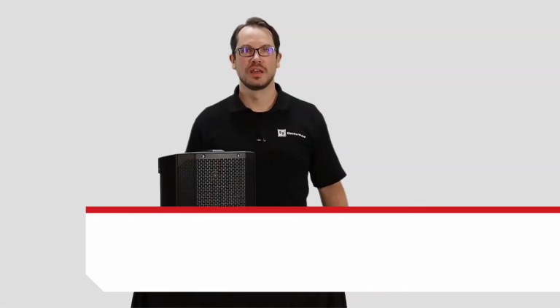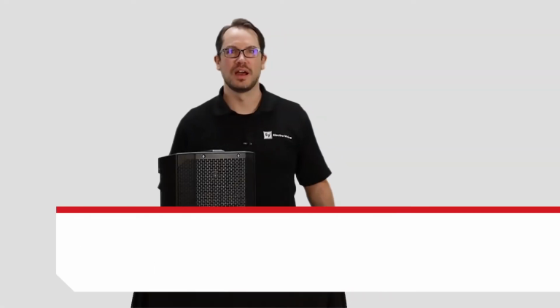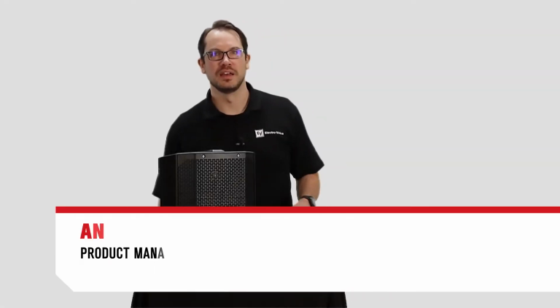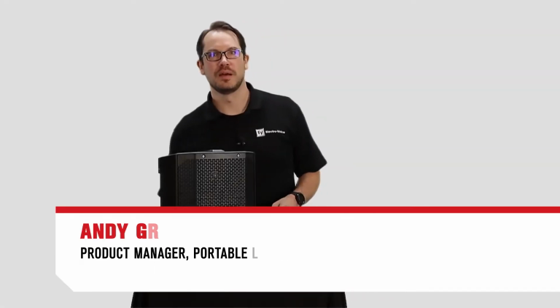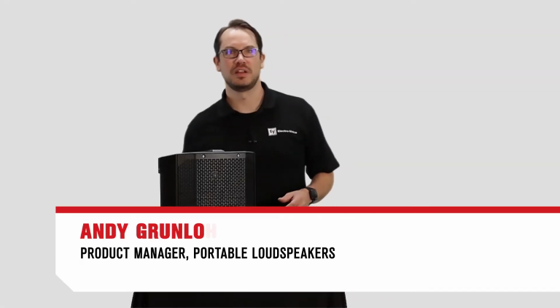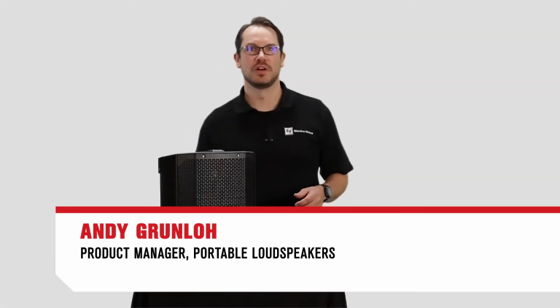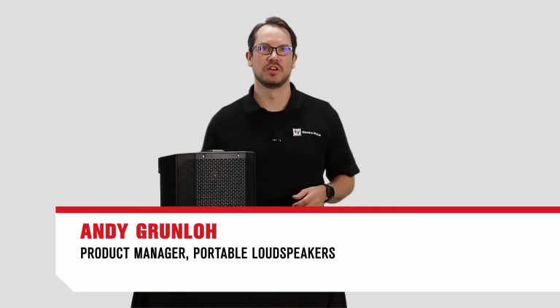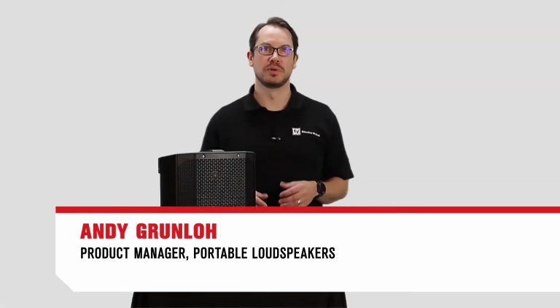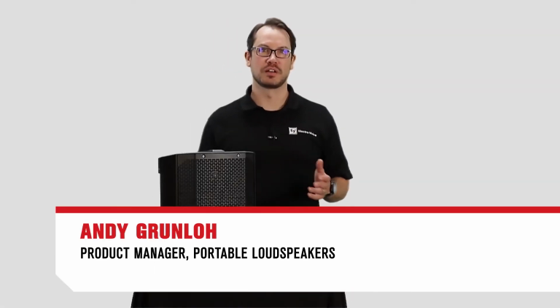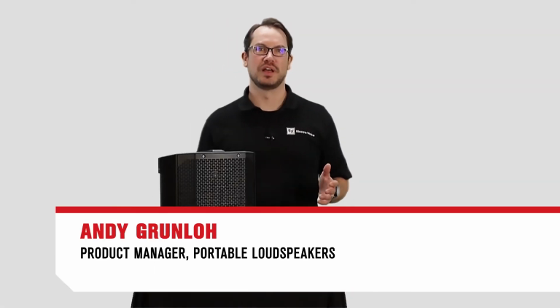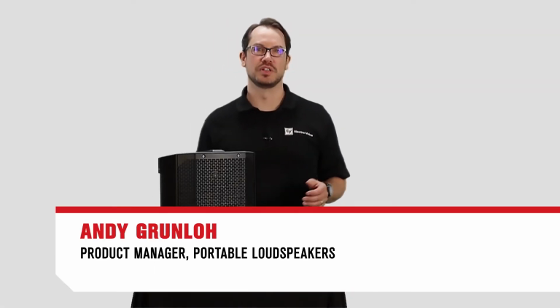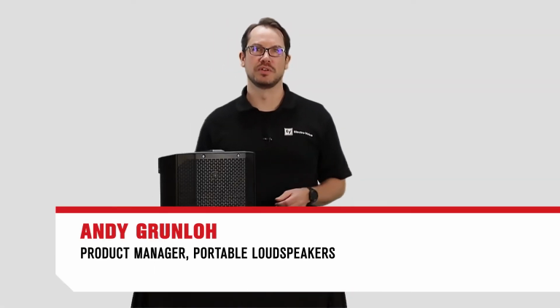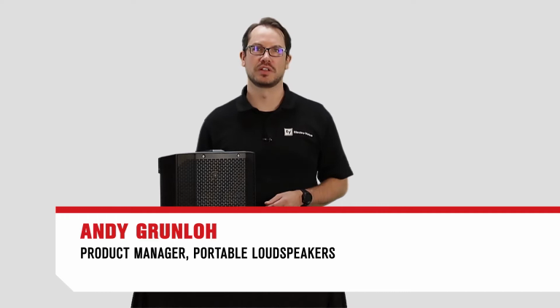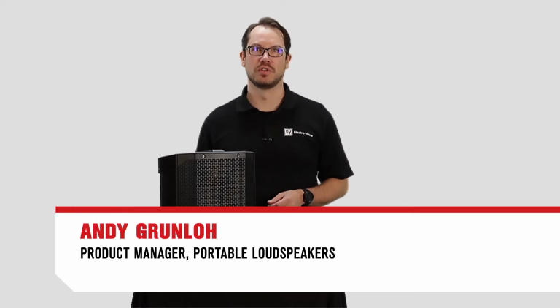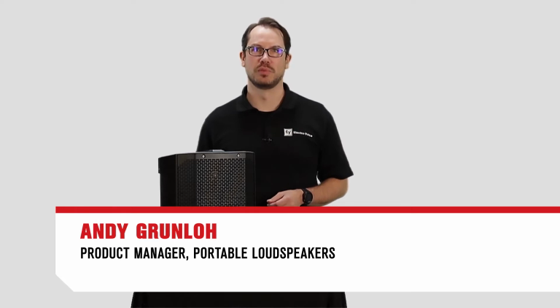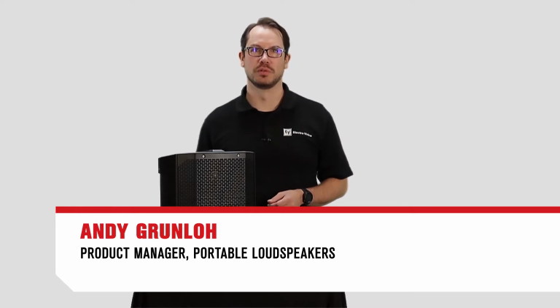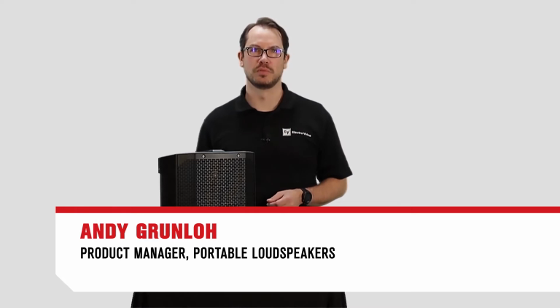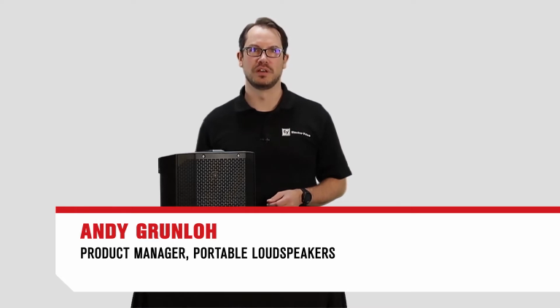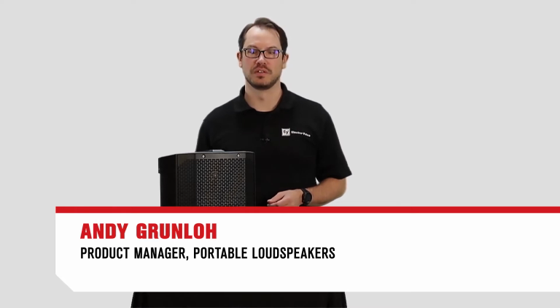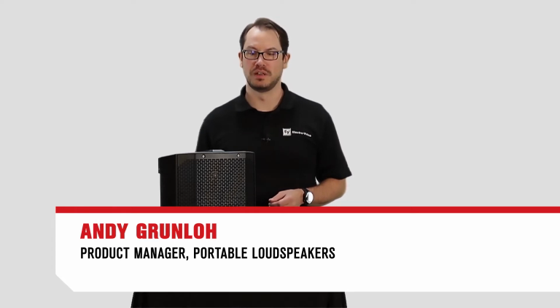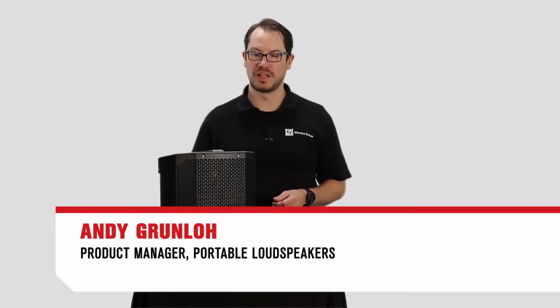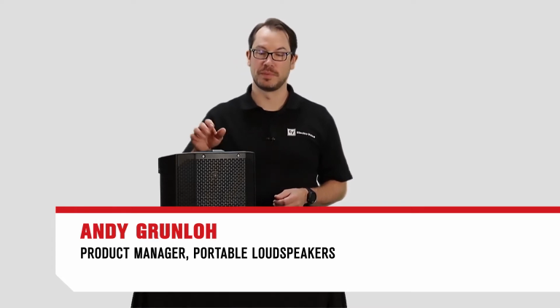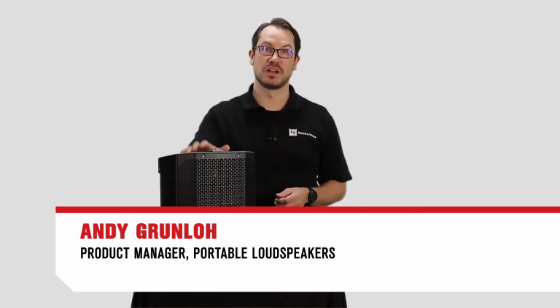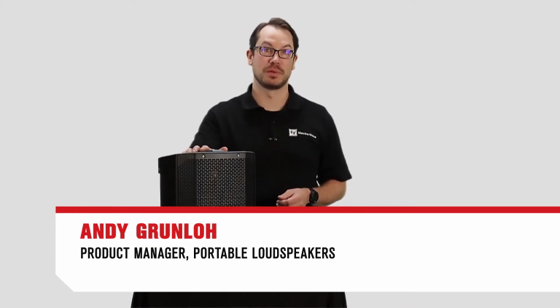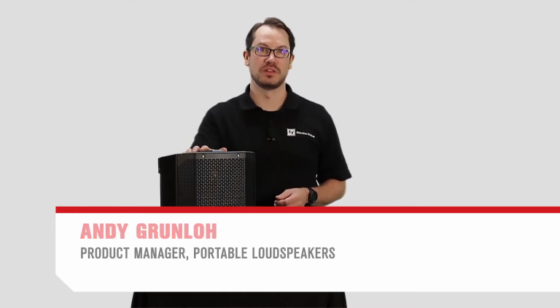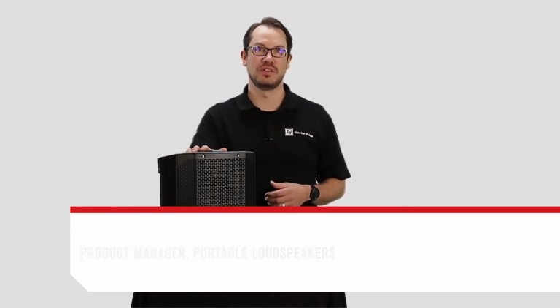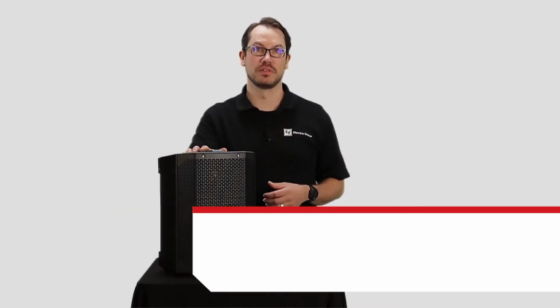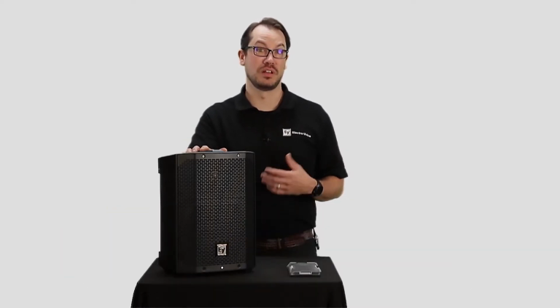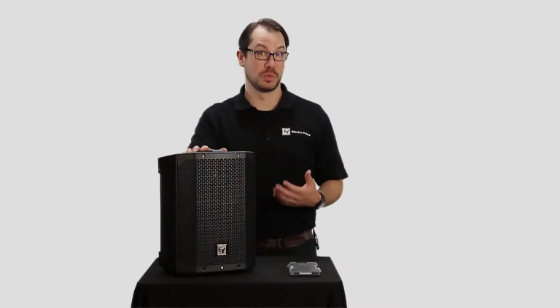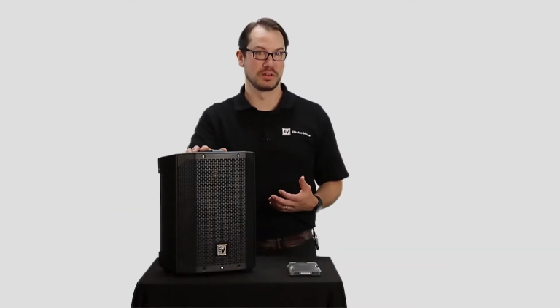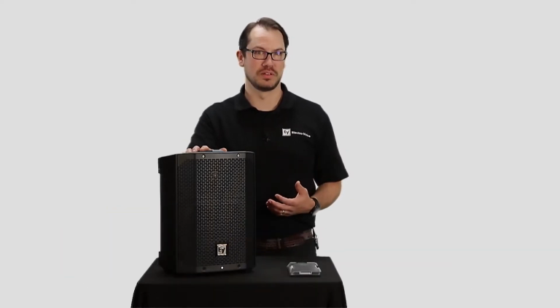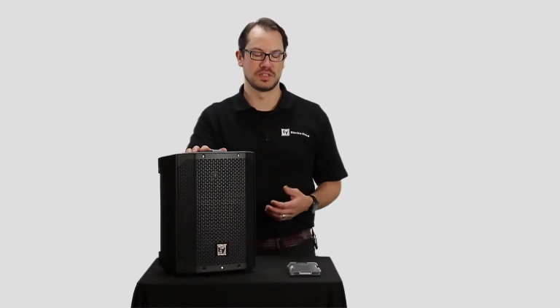Hi, I'm Andy Grunlow, Product Manager for Electro-Voice Portable Speakers, and today I'm going to talk about the Everse 8's weatherization.